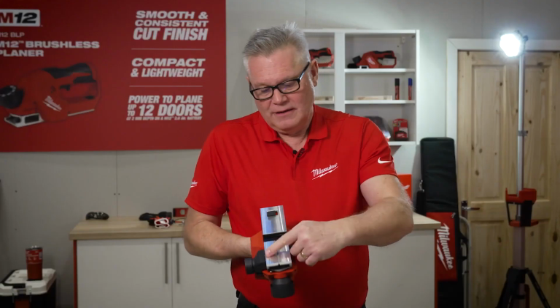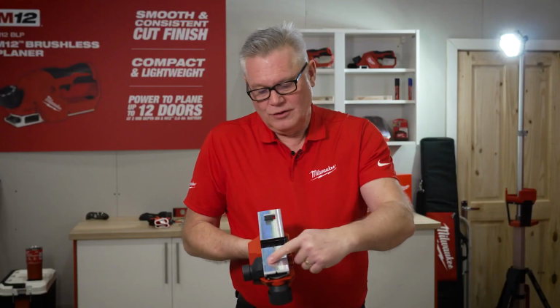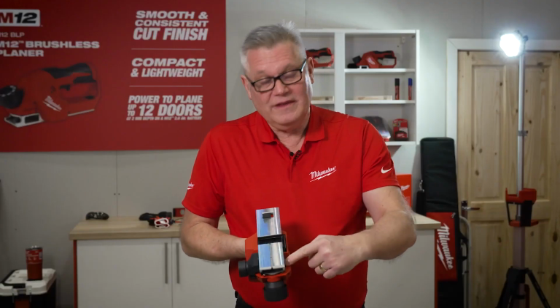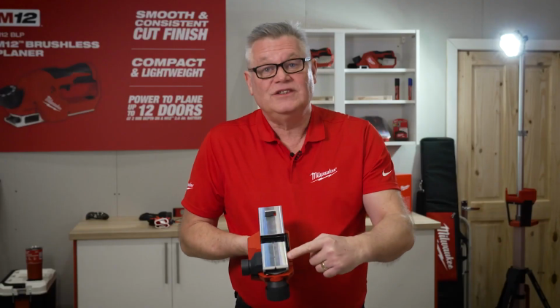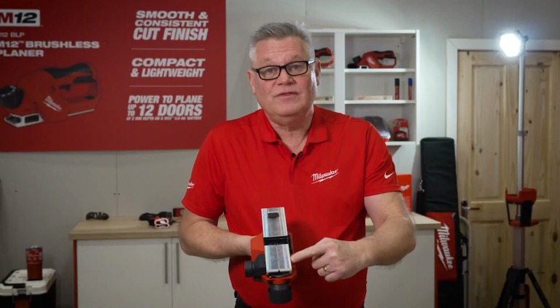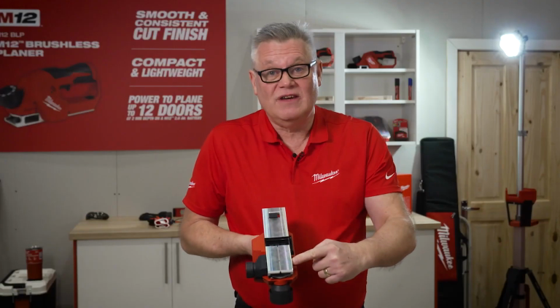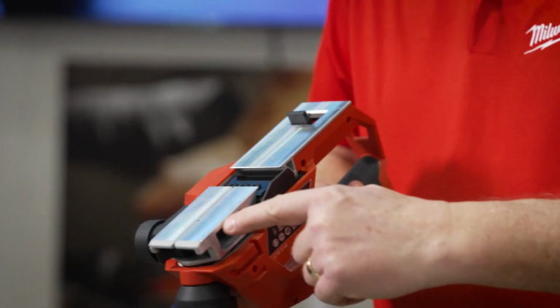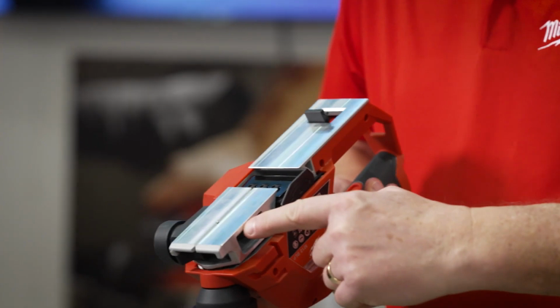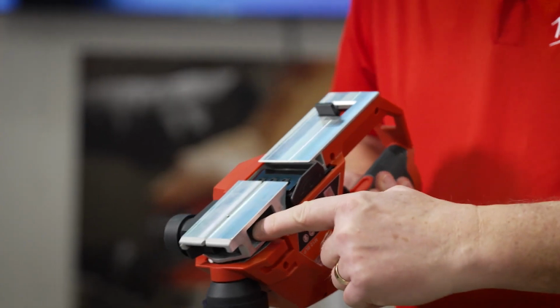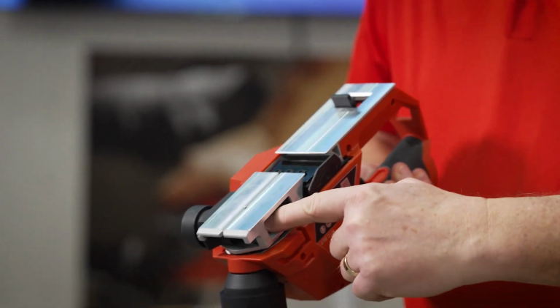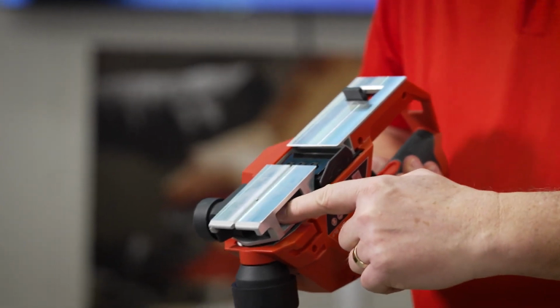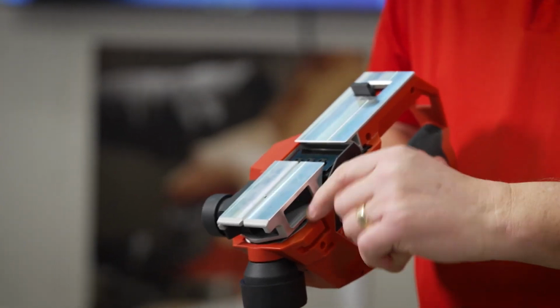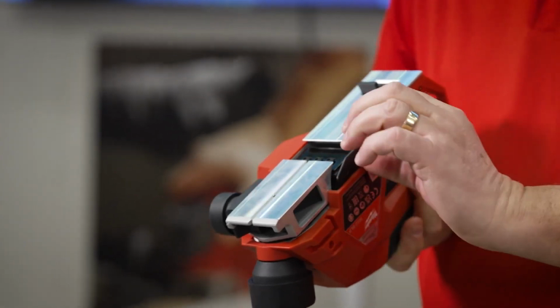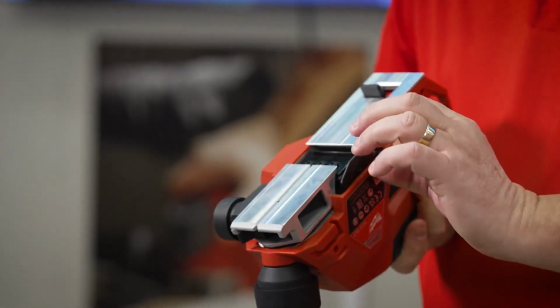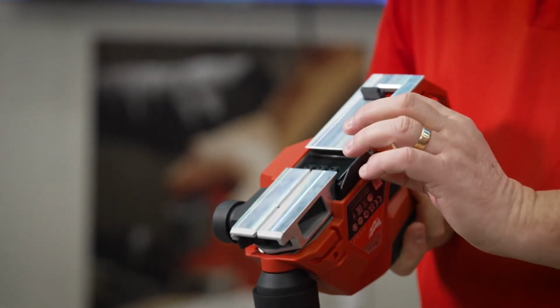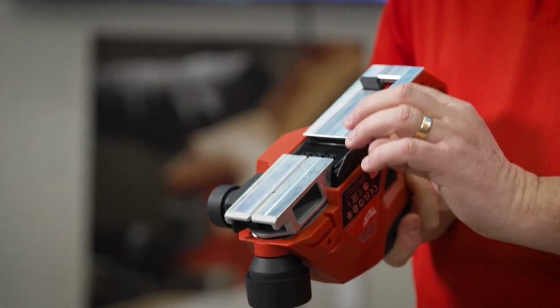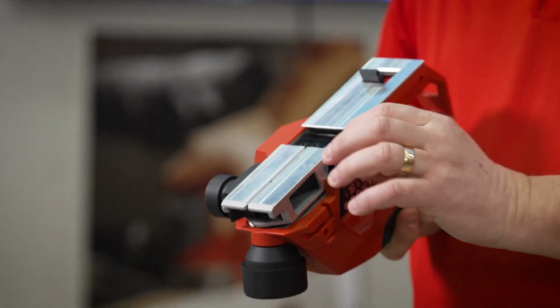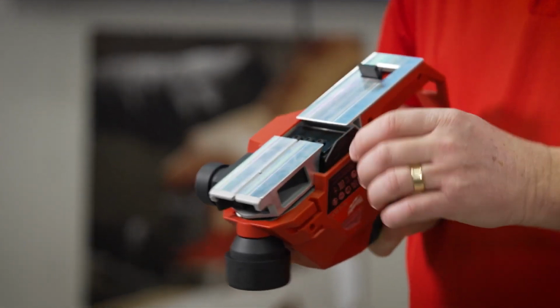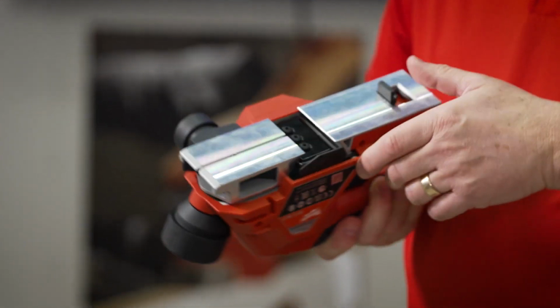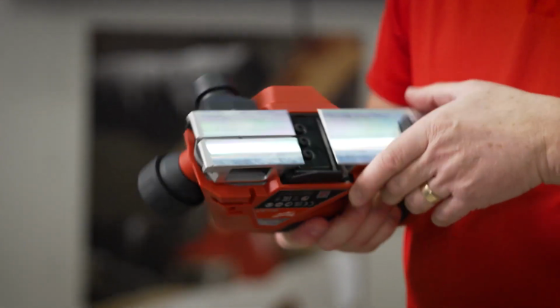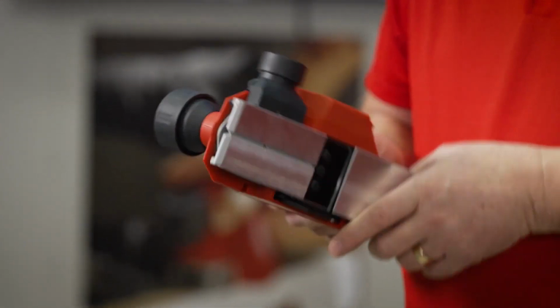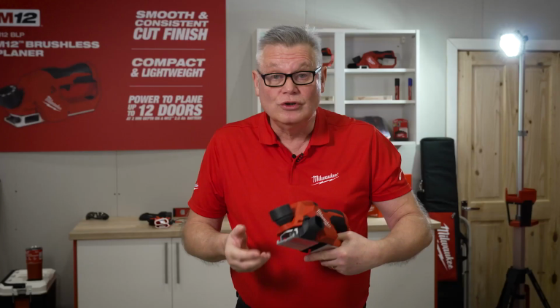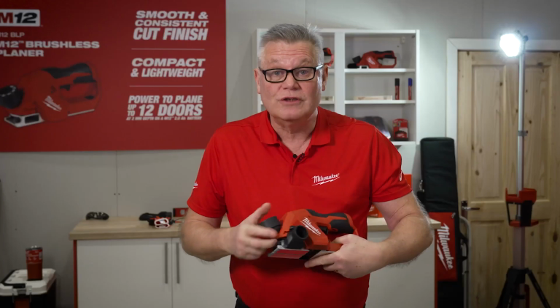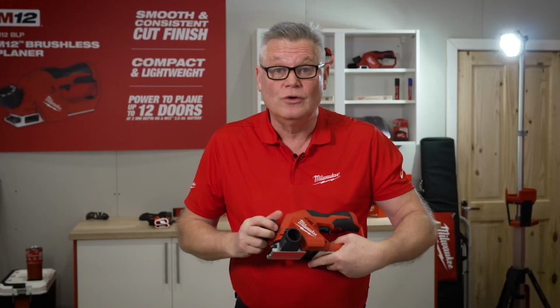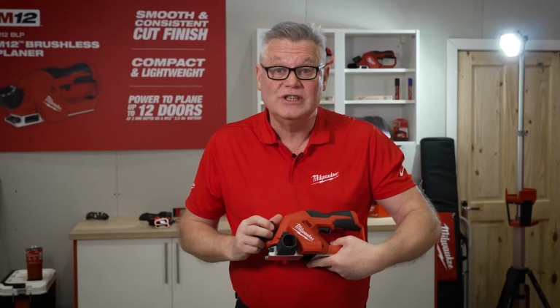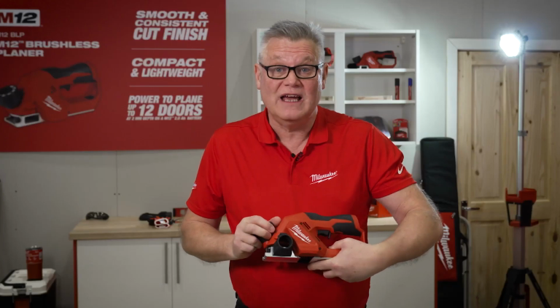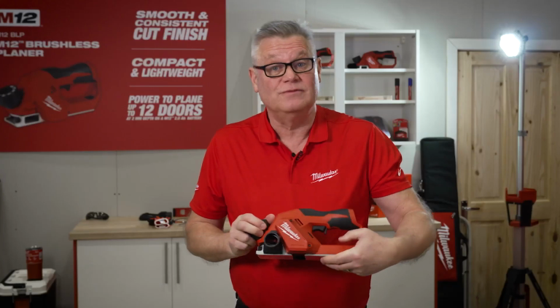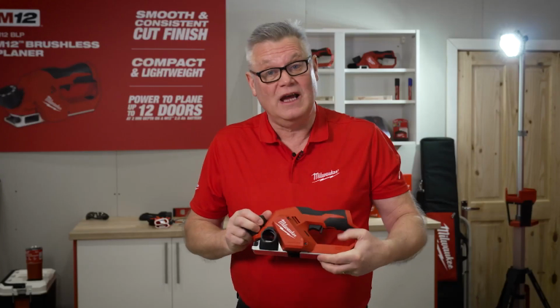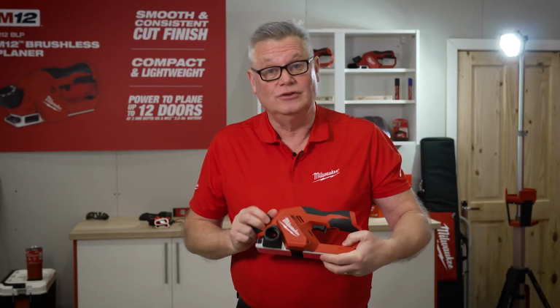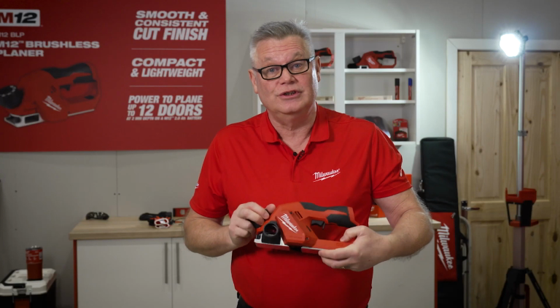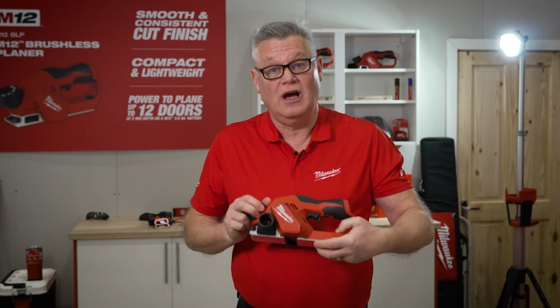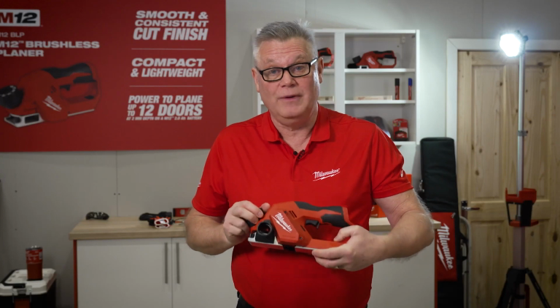The width is 57 millimetres and the depth of cut is 2 millimetres. It also runs at 14,500 rpm.